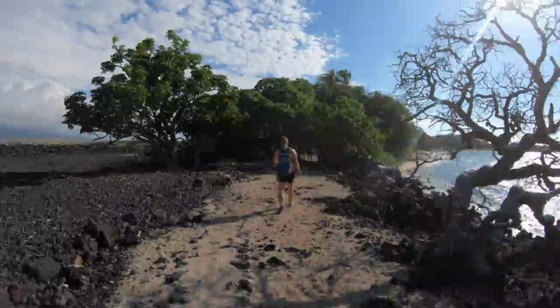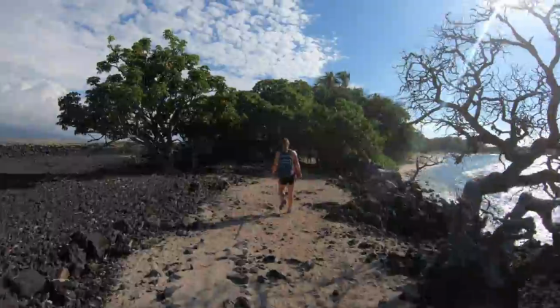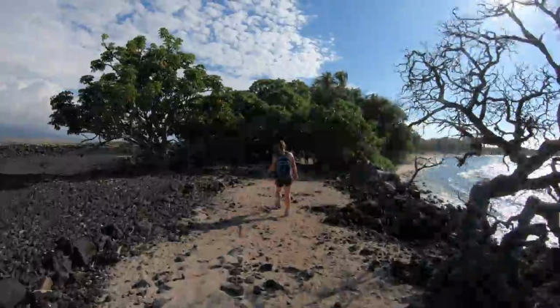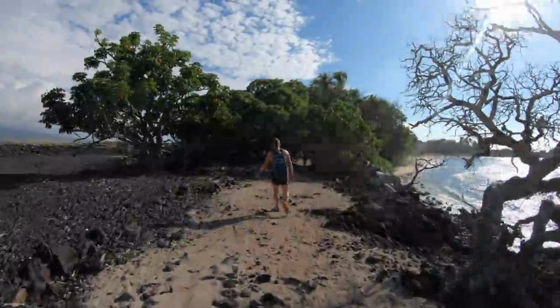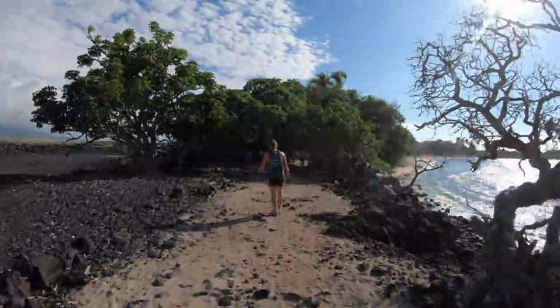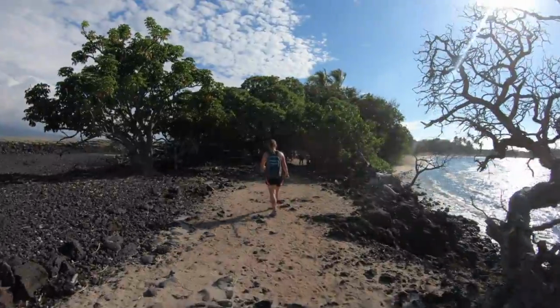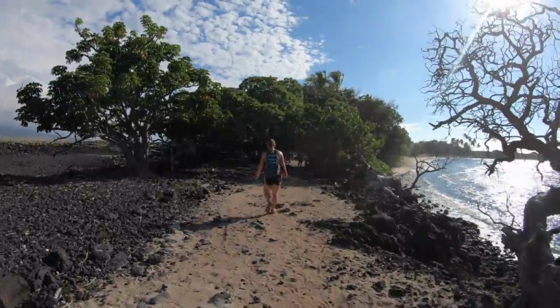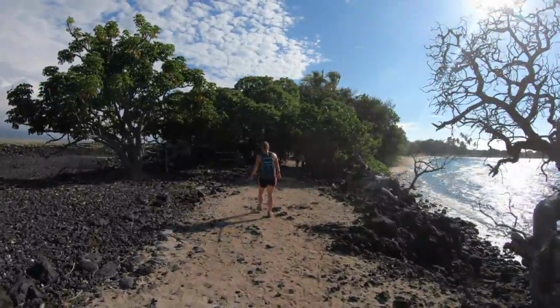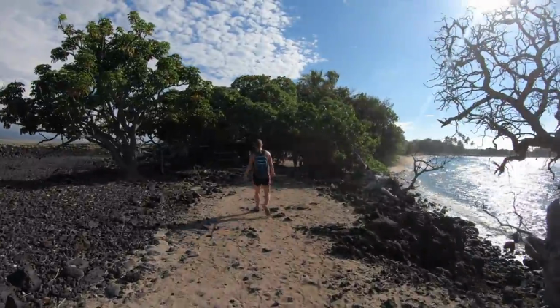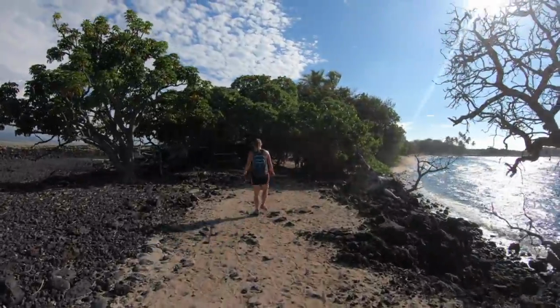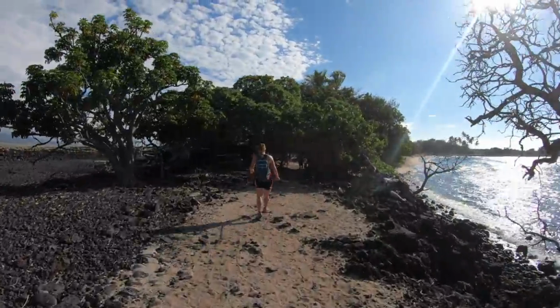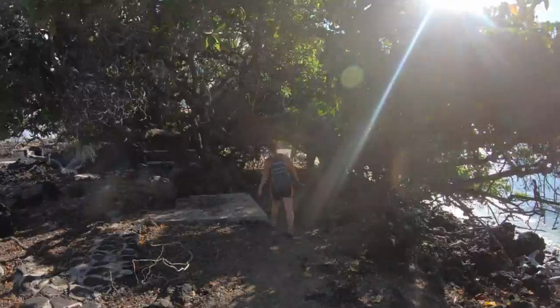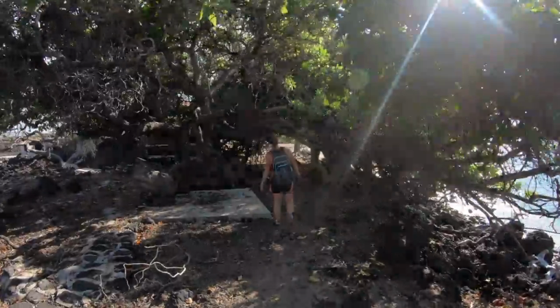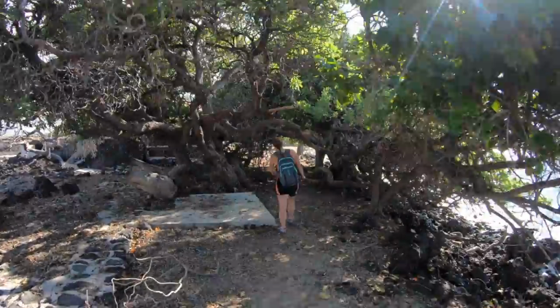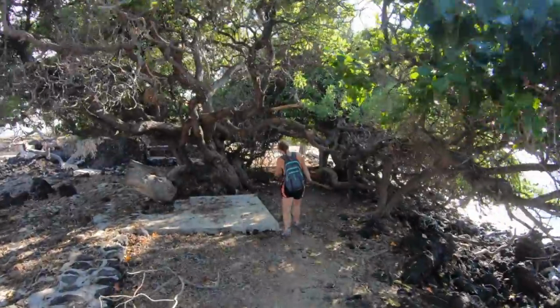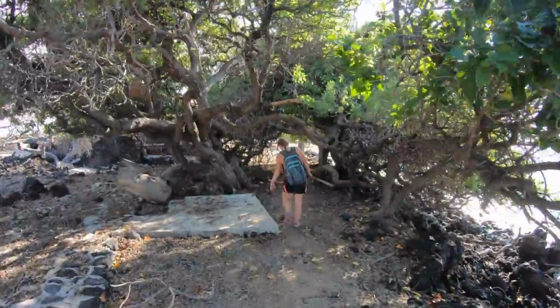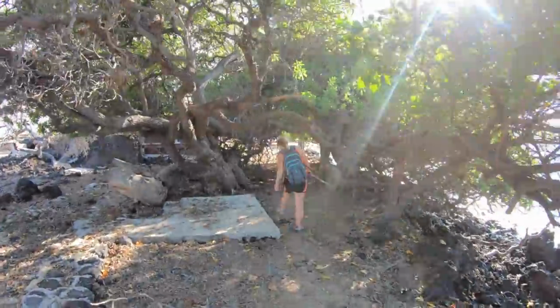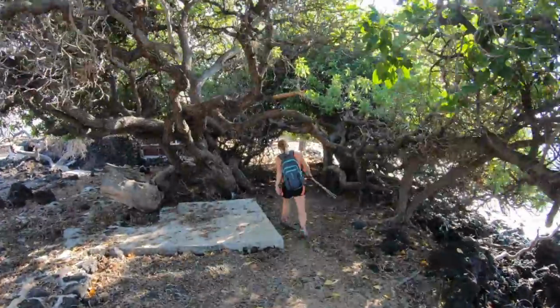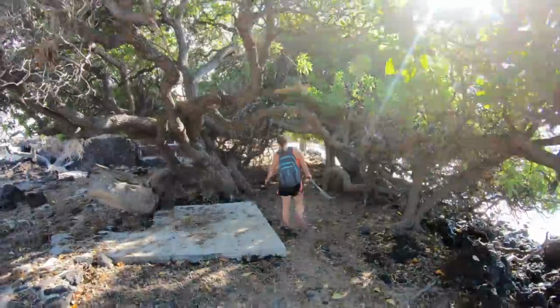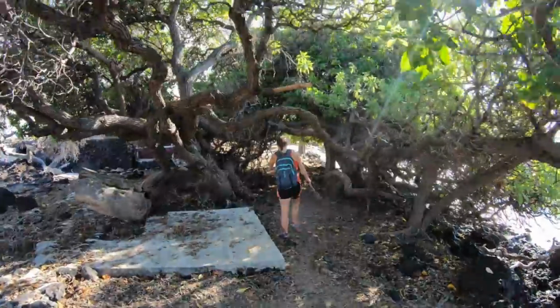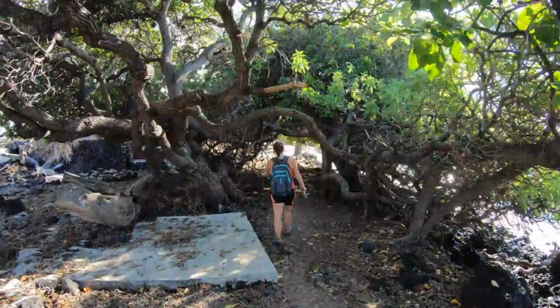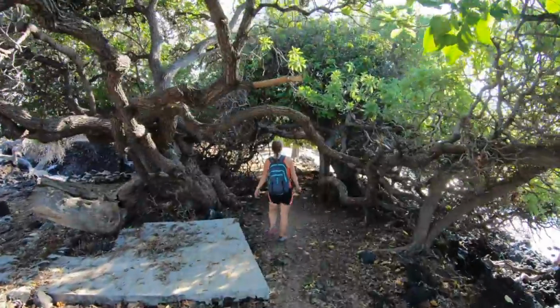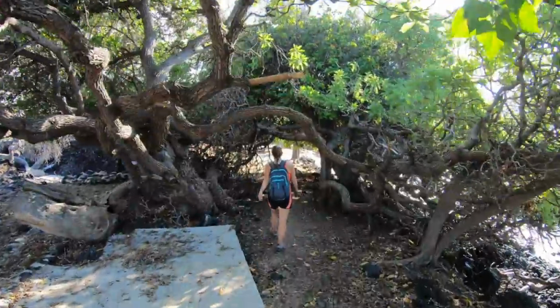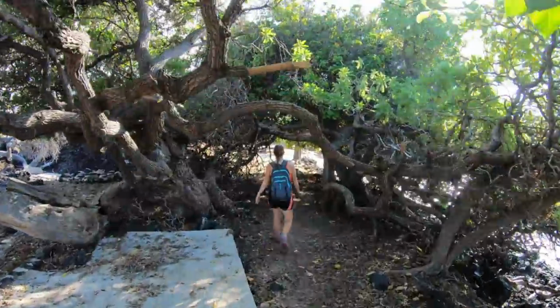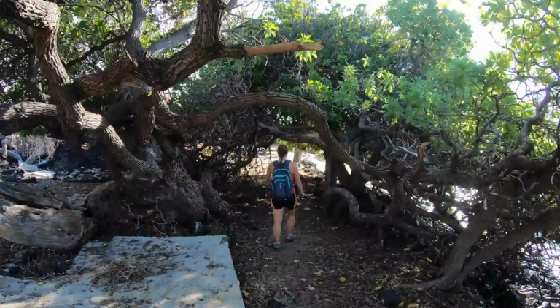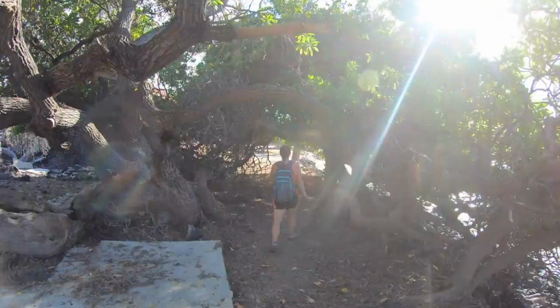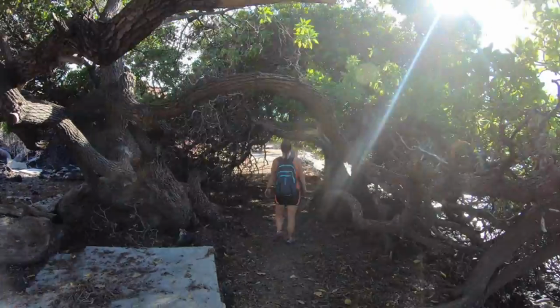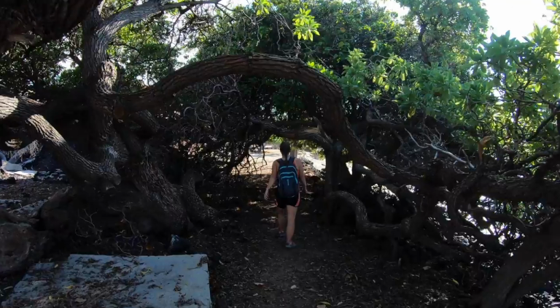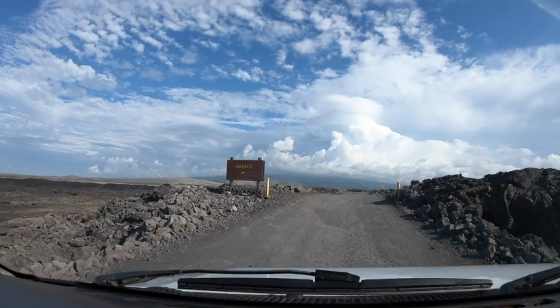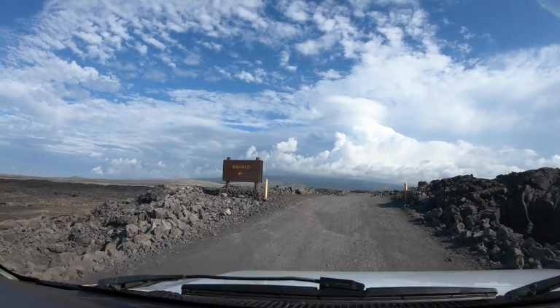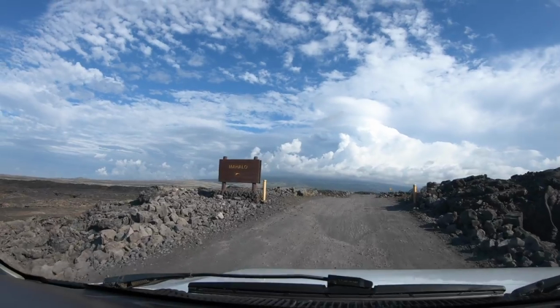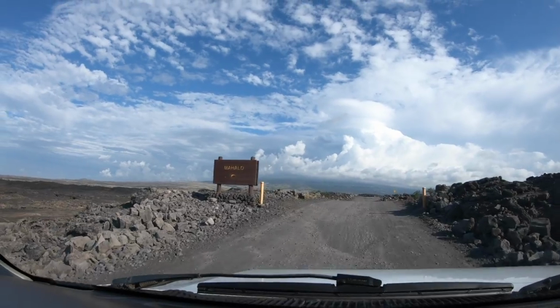If you're looking for the perfect postcard picture beach, love turquoise water and white sand beaches, this is a great beach.